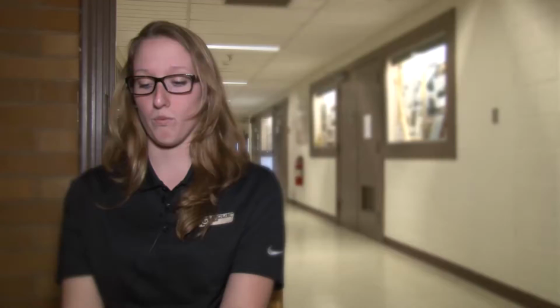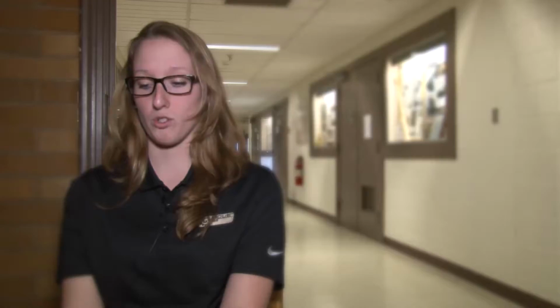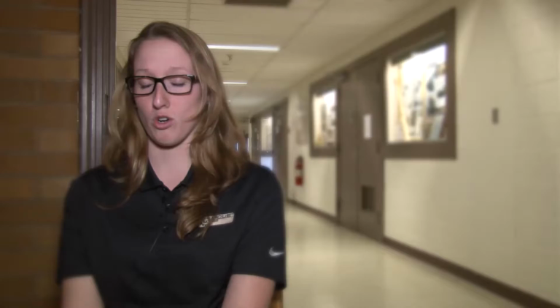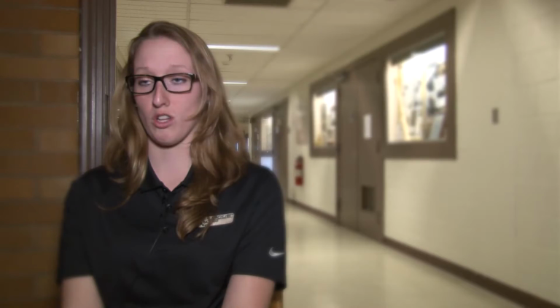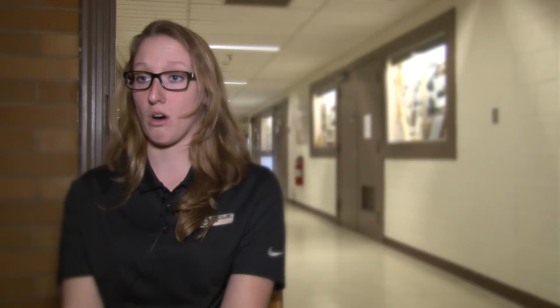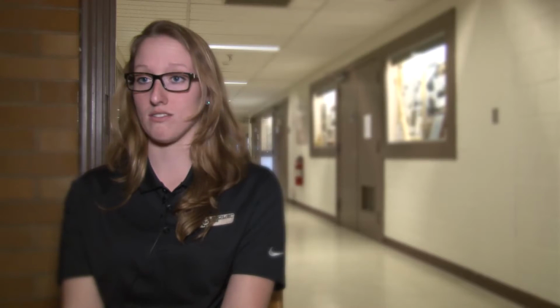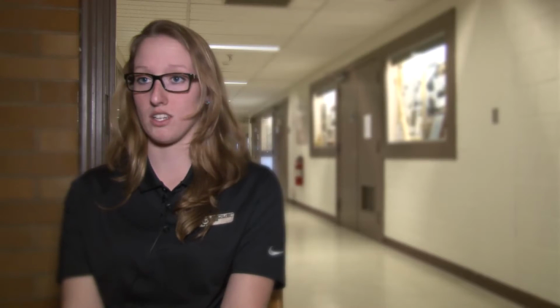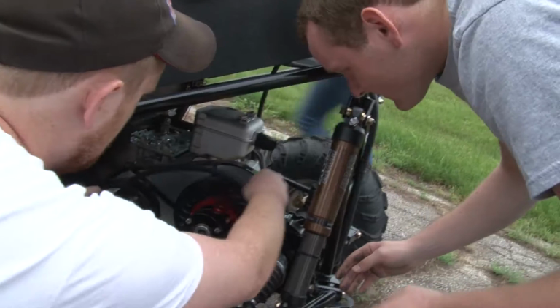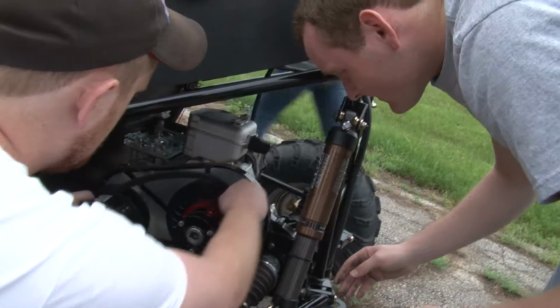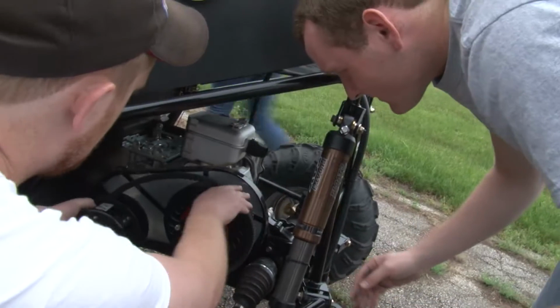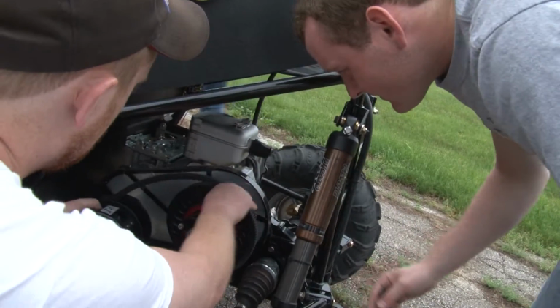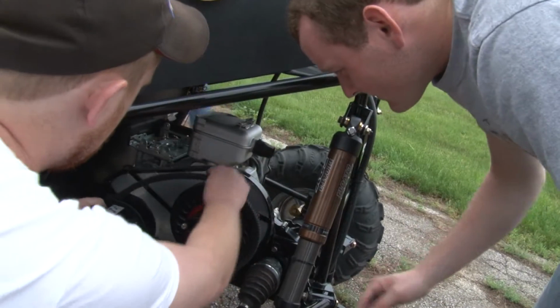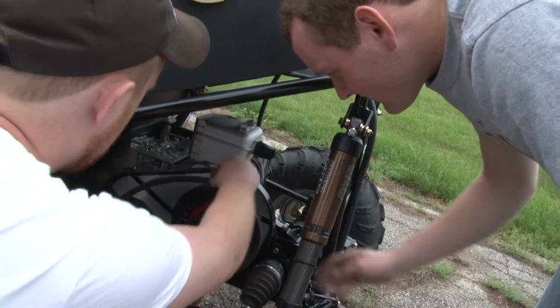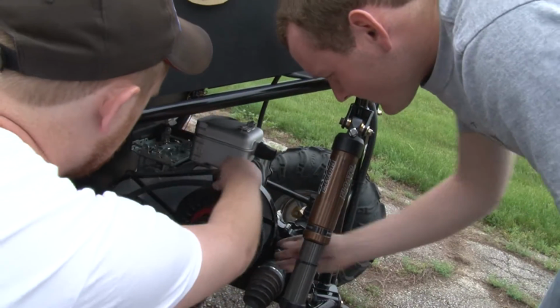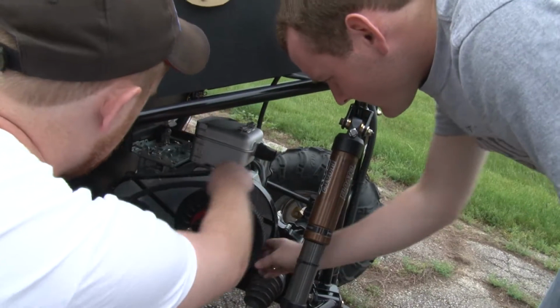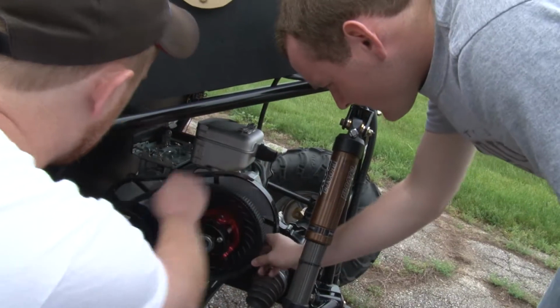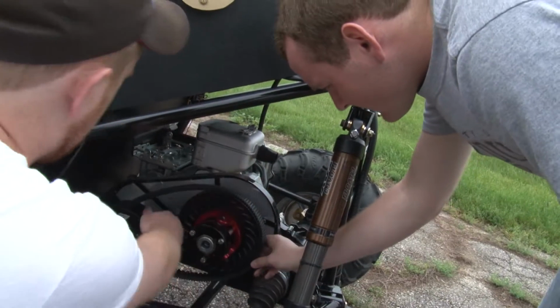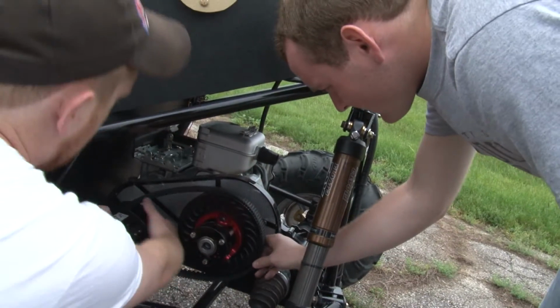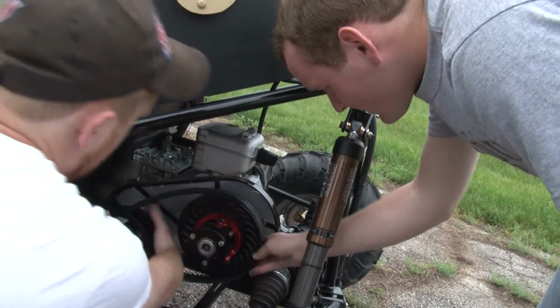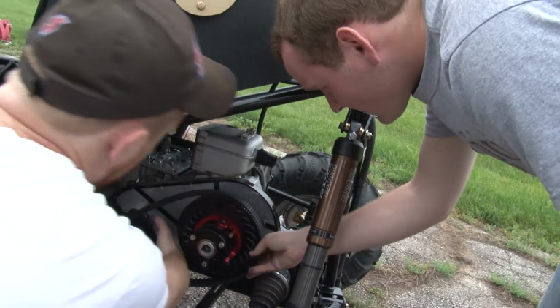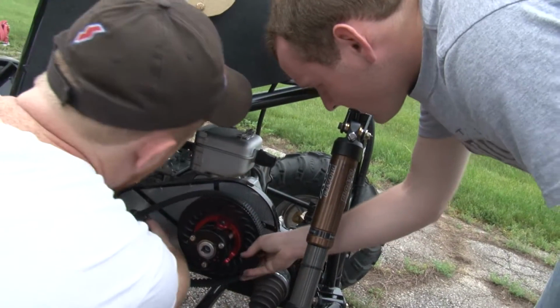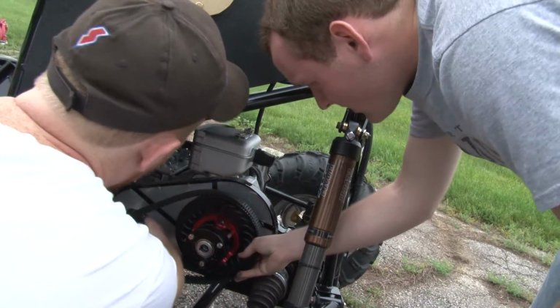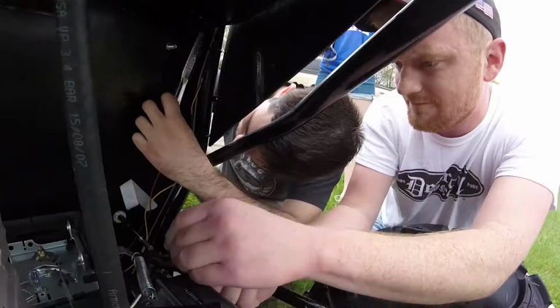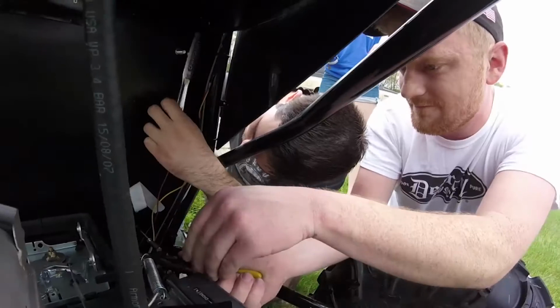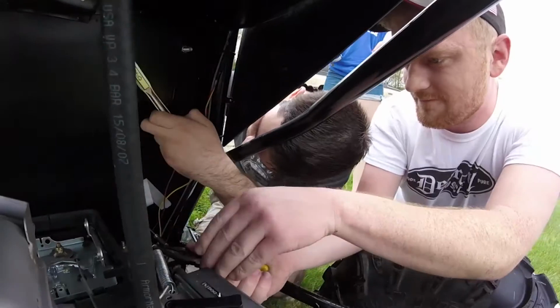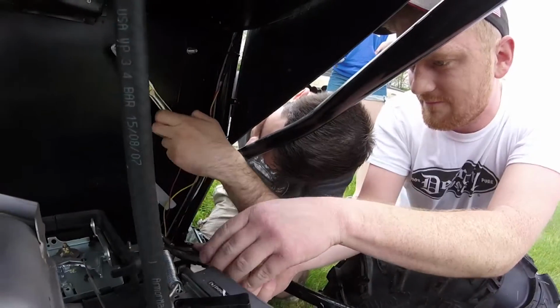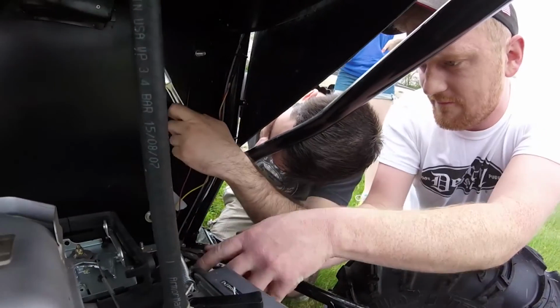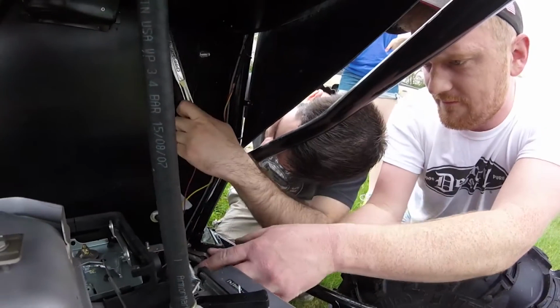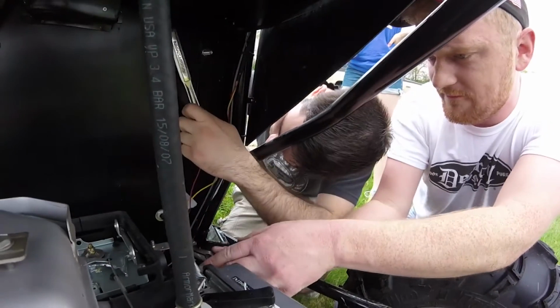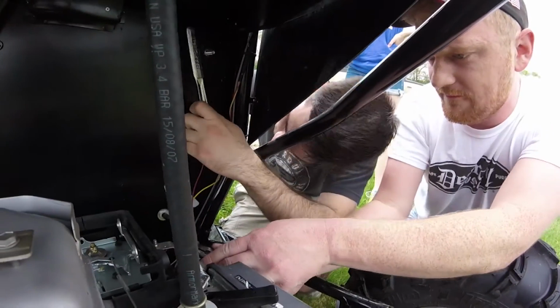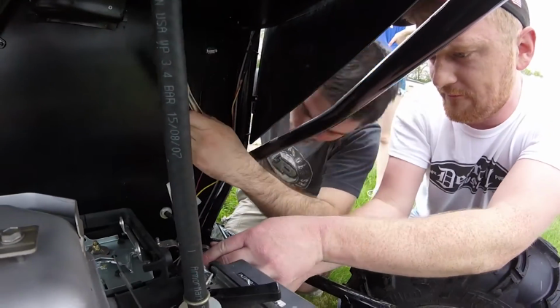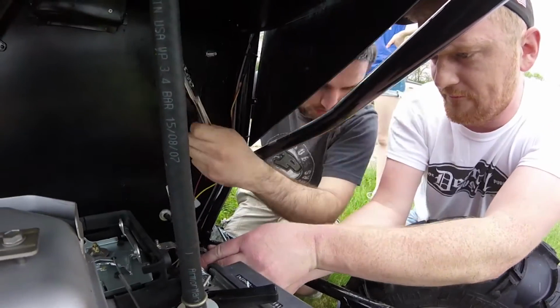There's a total of 12 of us. Our team is split into three subgroups: our chassis team, our drivetrain team, and our suspension team.